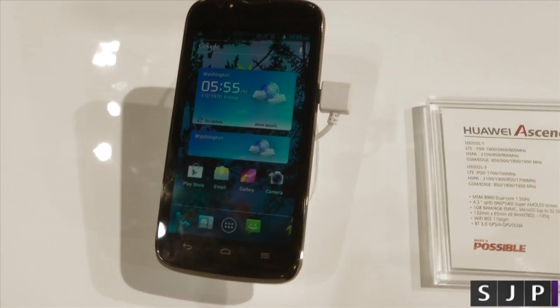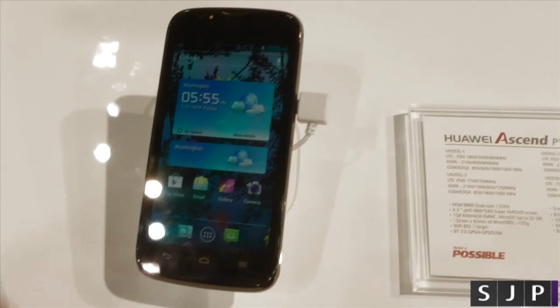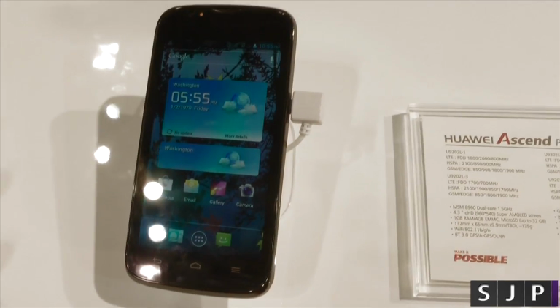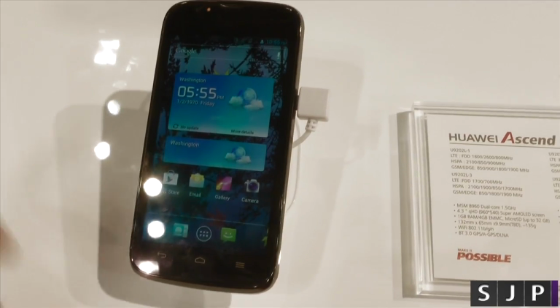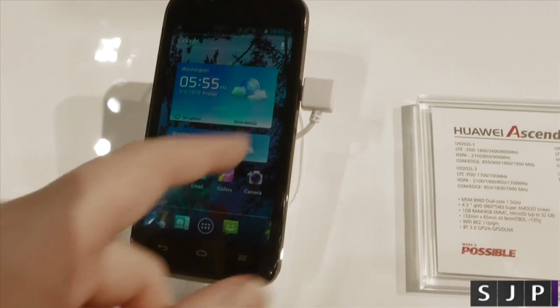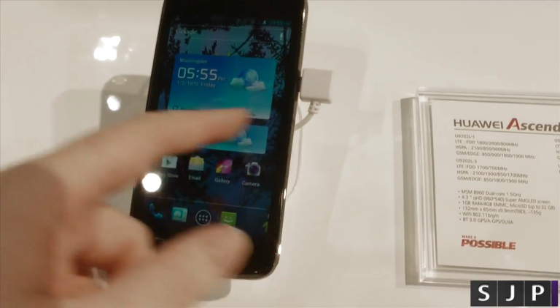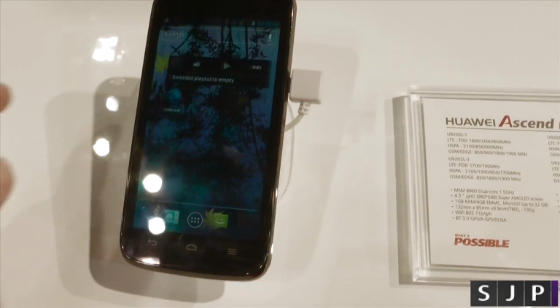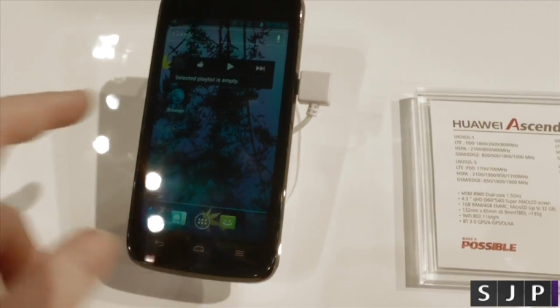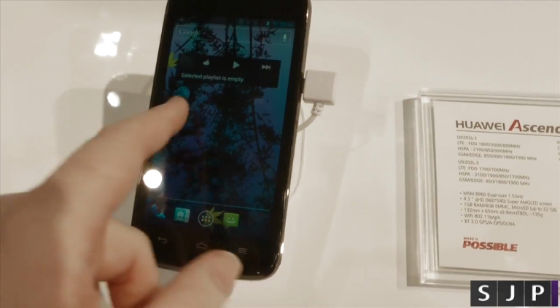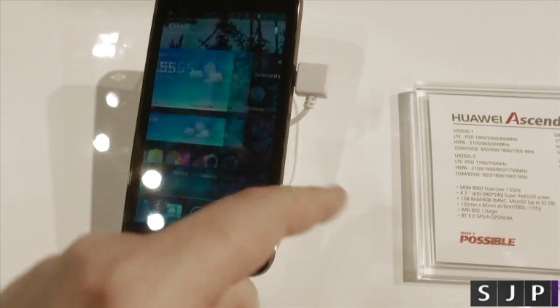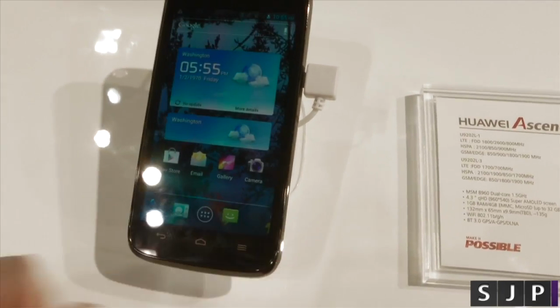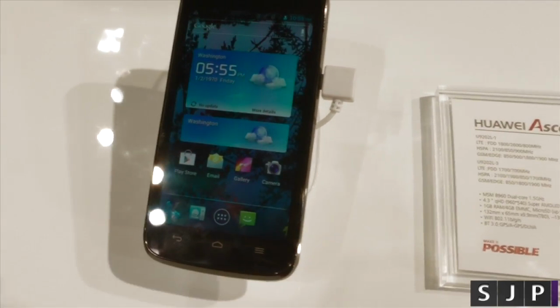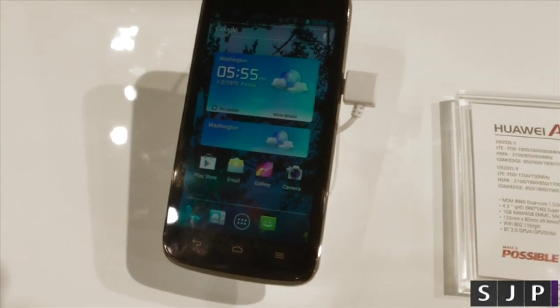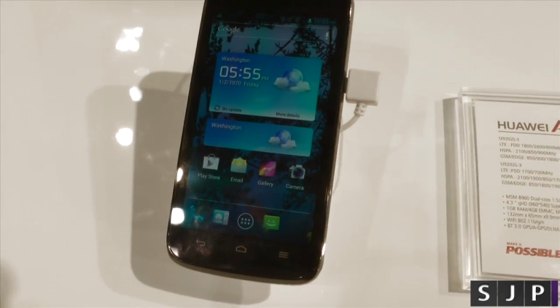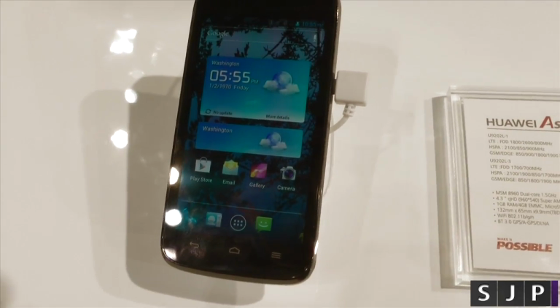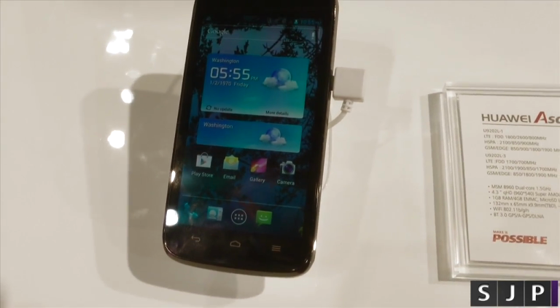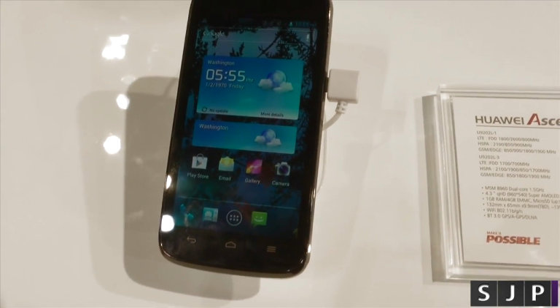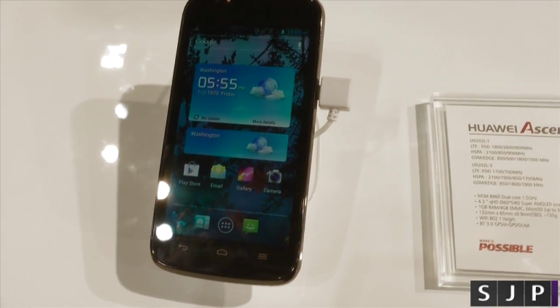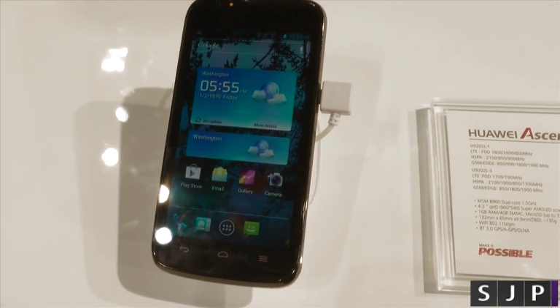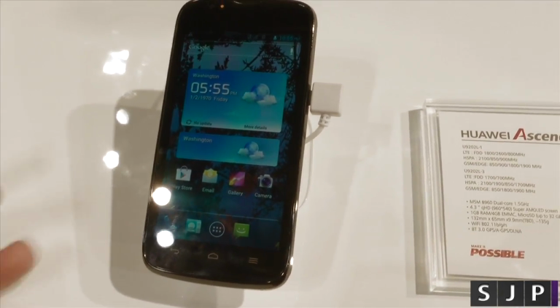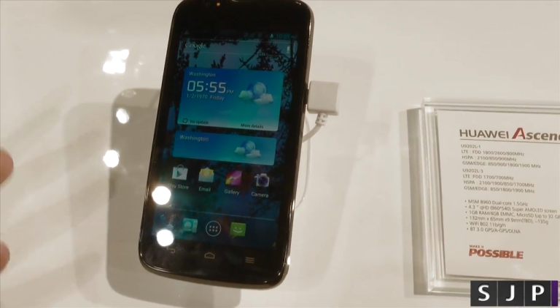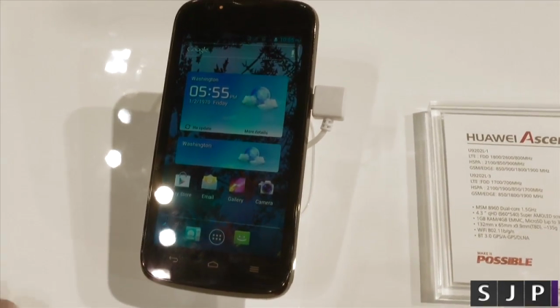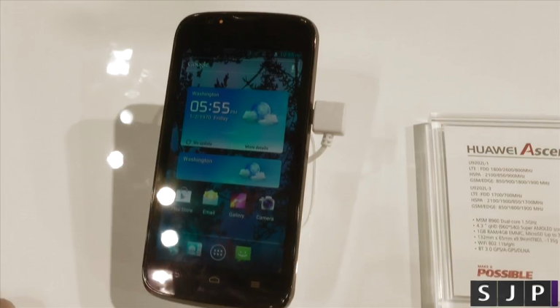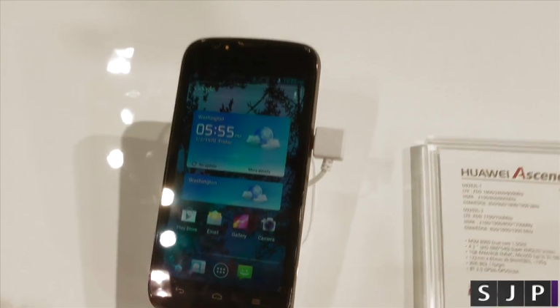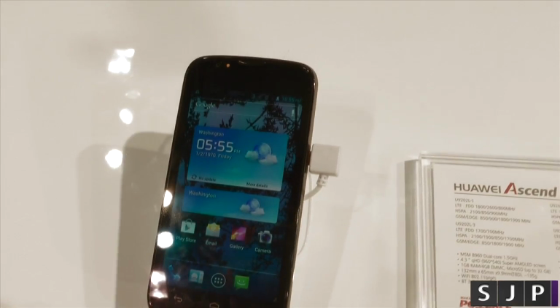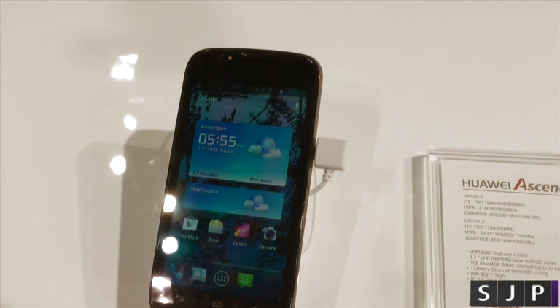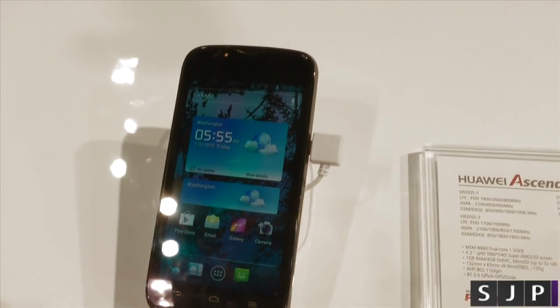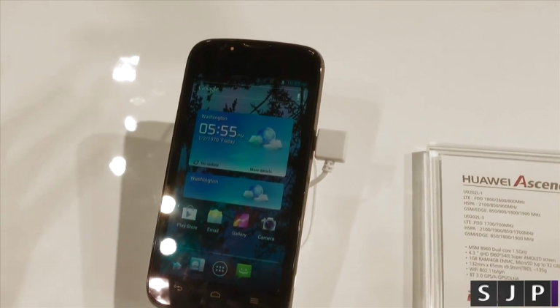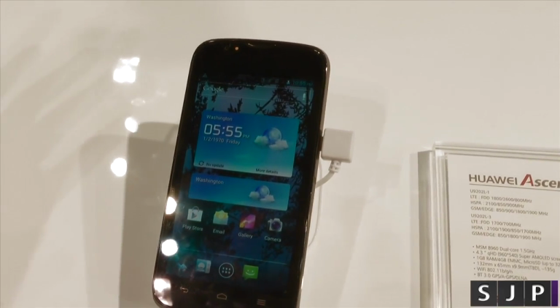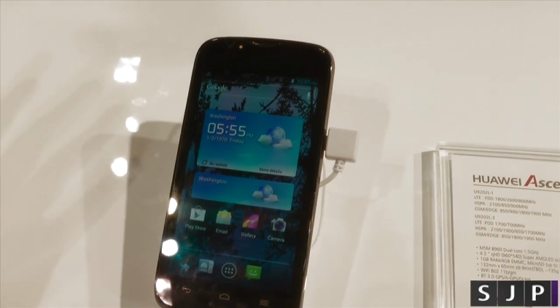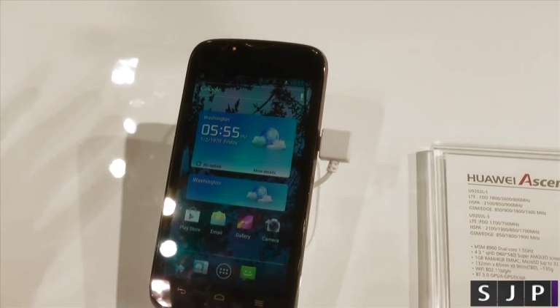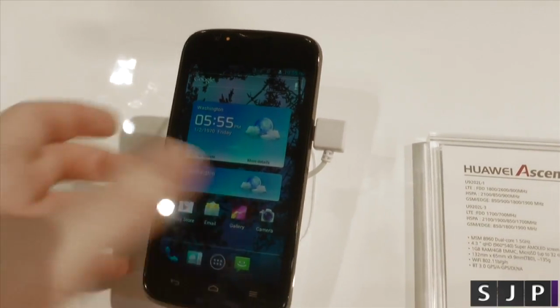Obviously it is an LTE device so we're in those nice 4G bands. Again, I don't know if it's going to make it to the UK but potentially it might do.